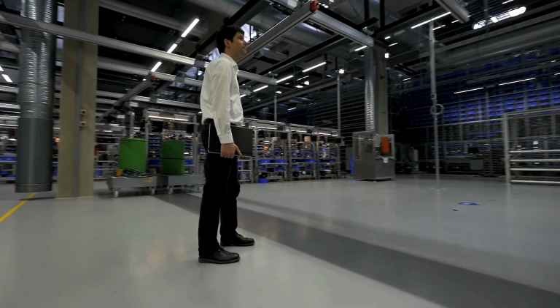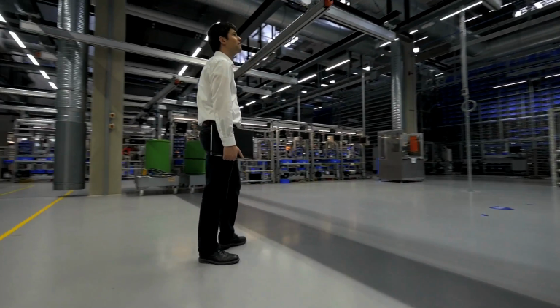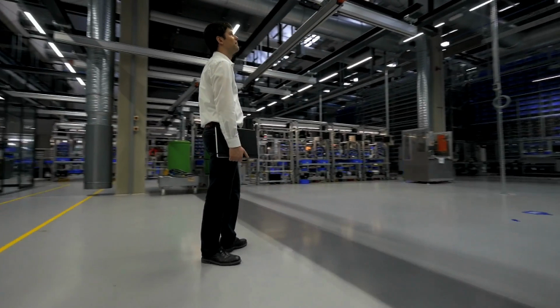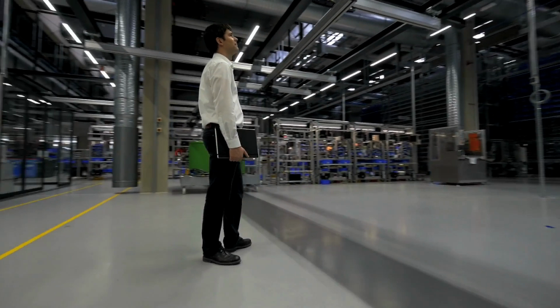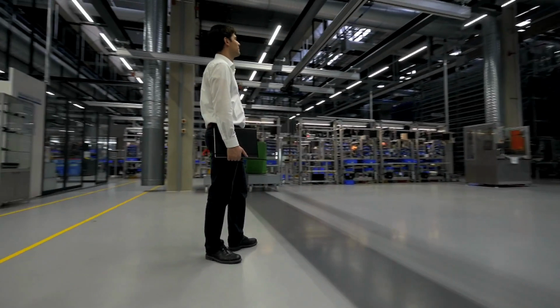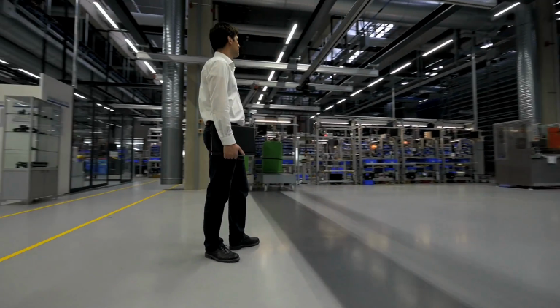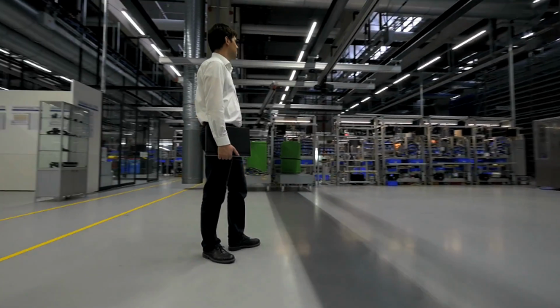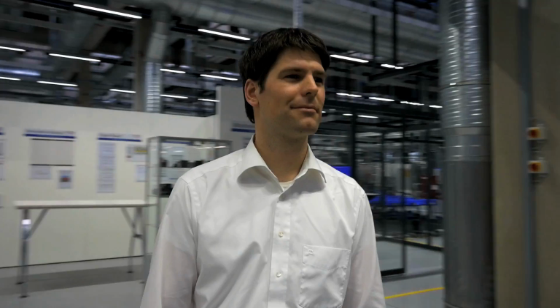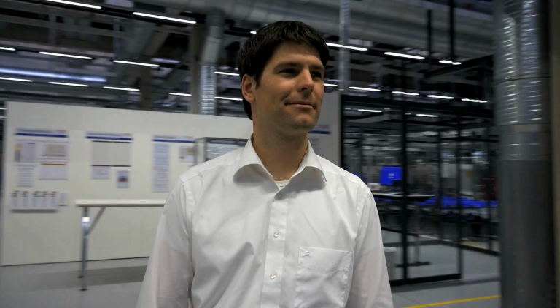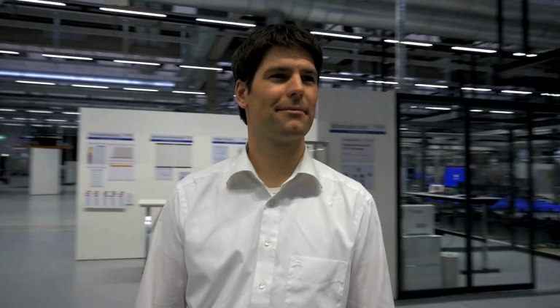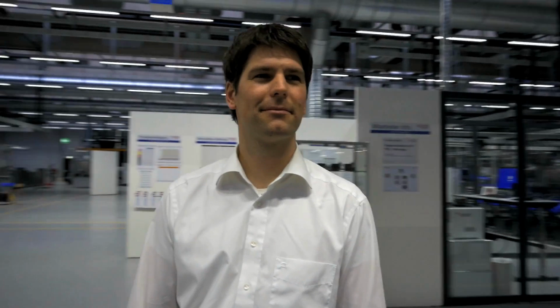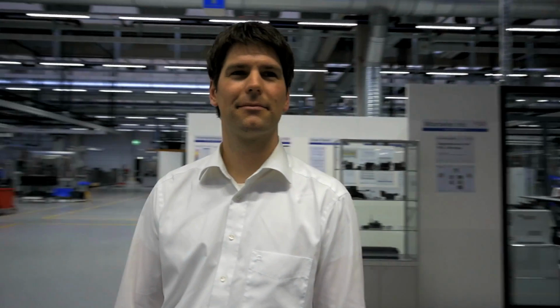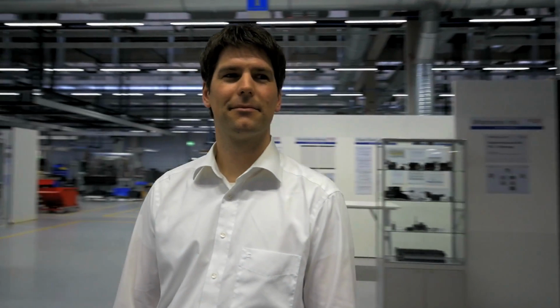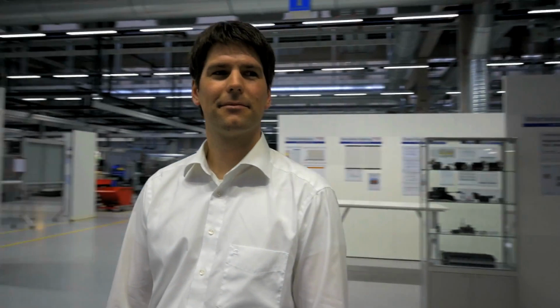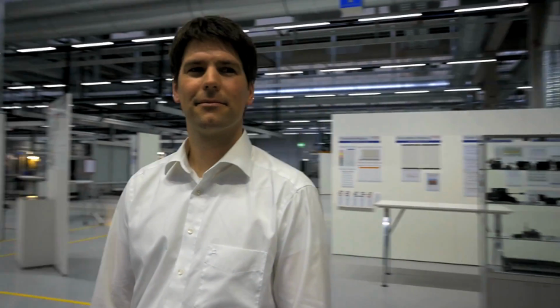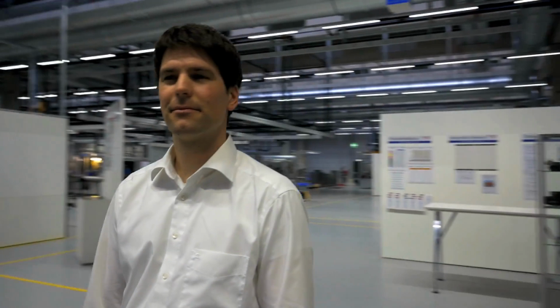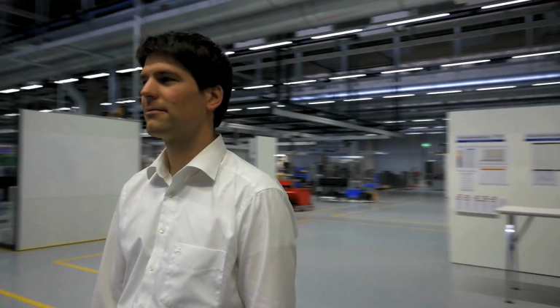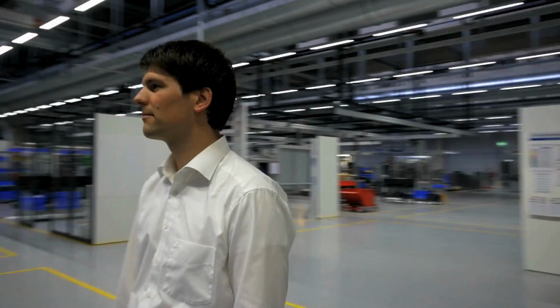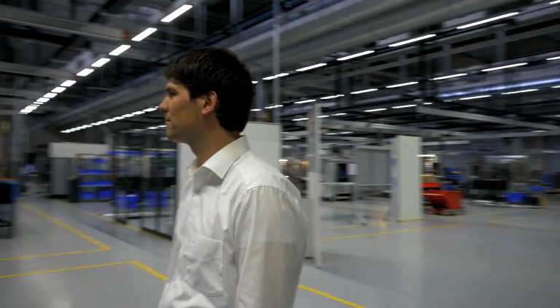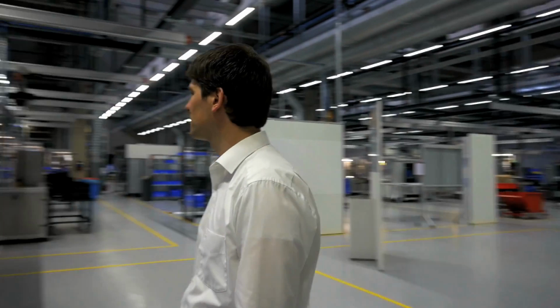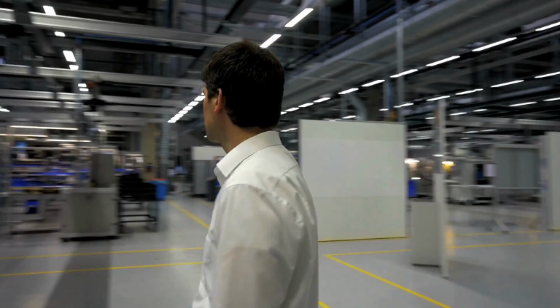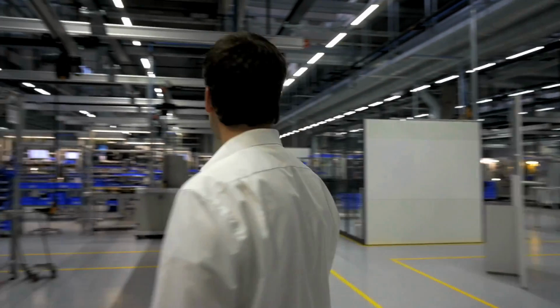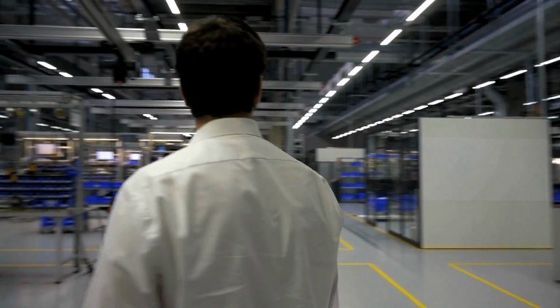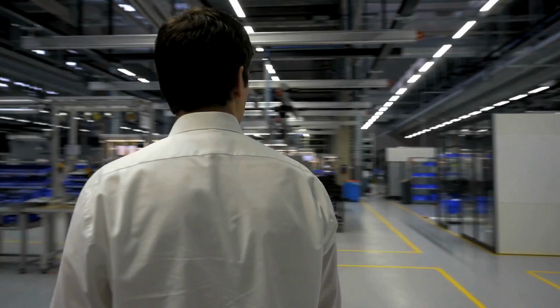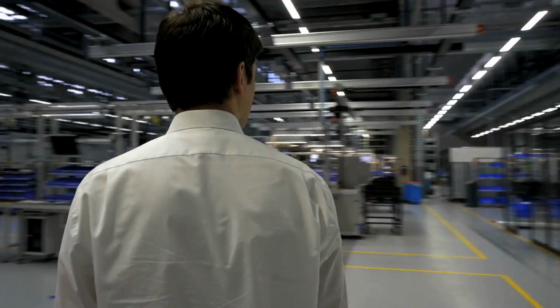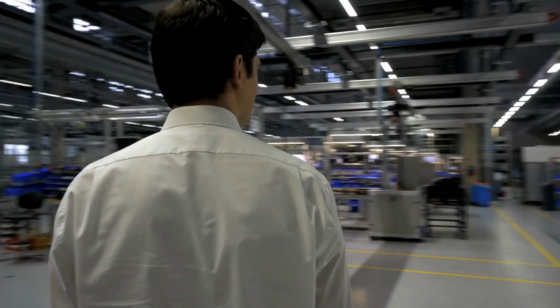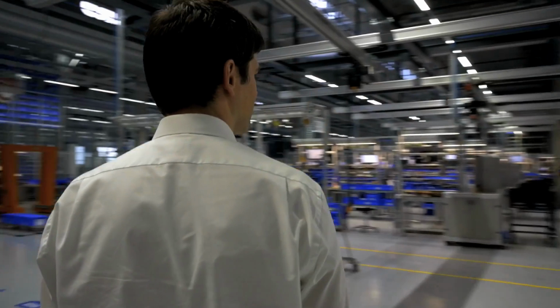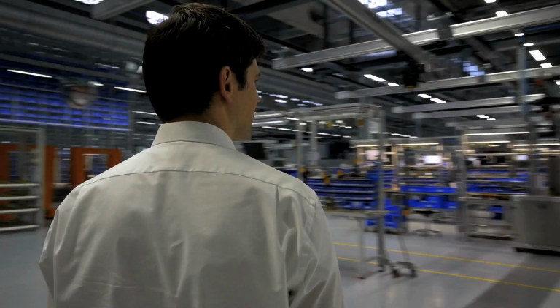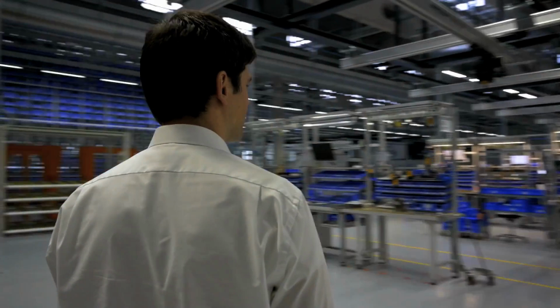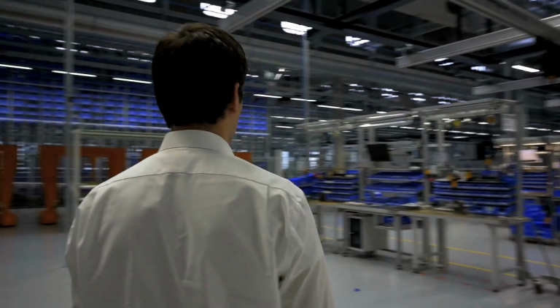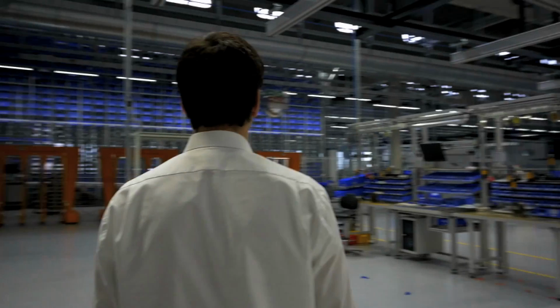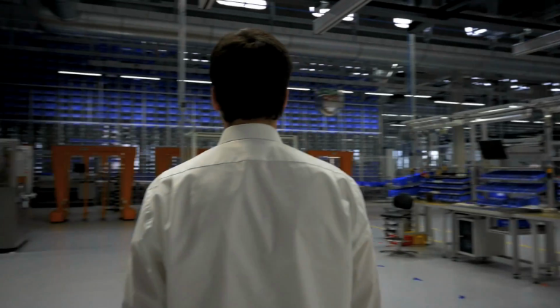On entering, you see that the processes here are stable and smooth. Everything runs like clockwork and is a pleasure to watch.